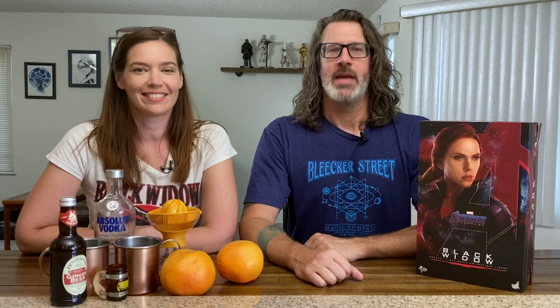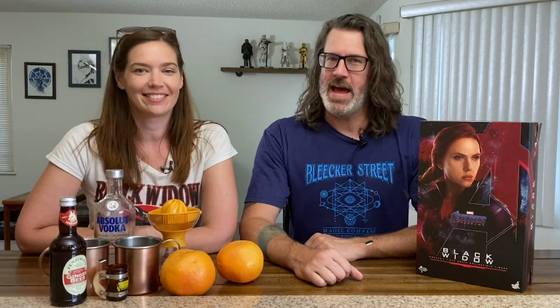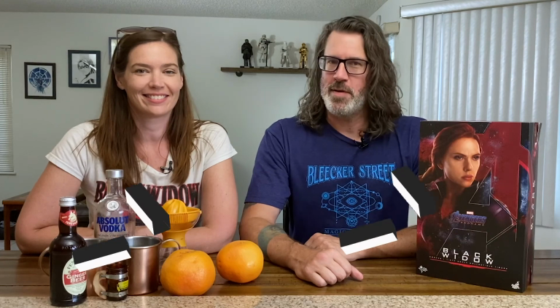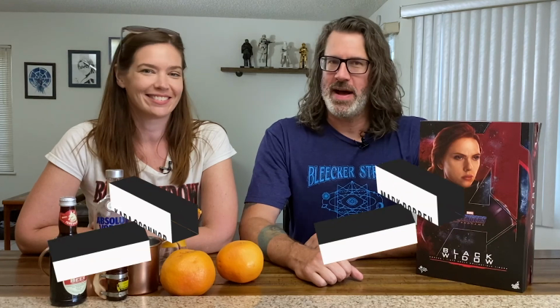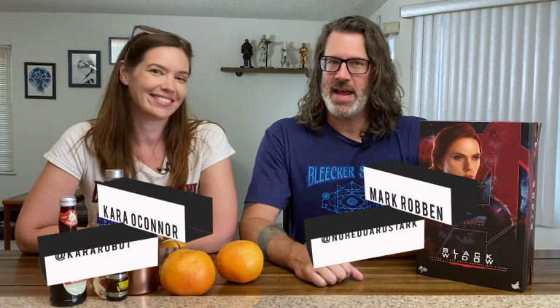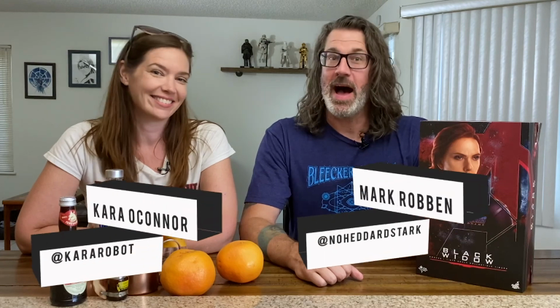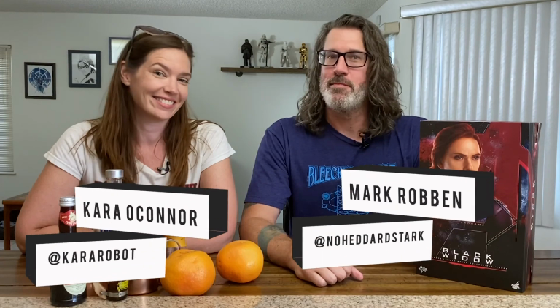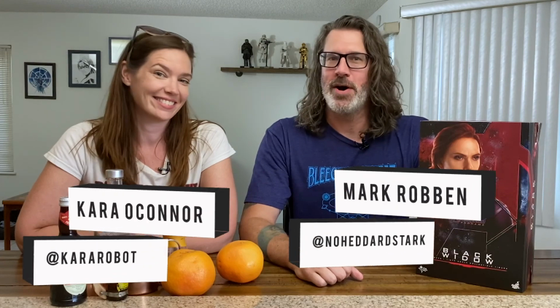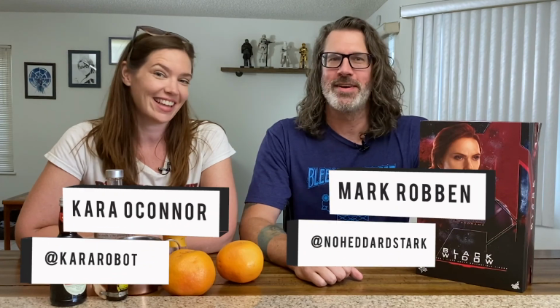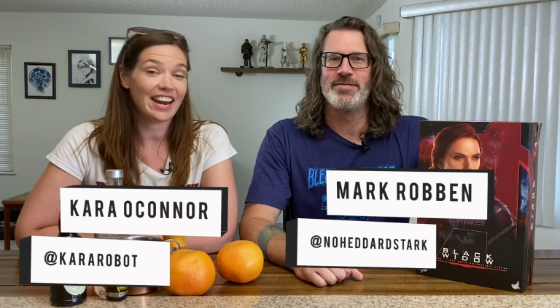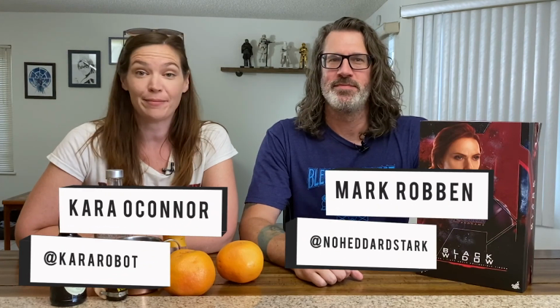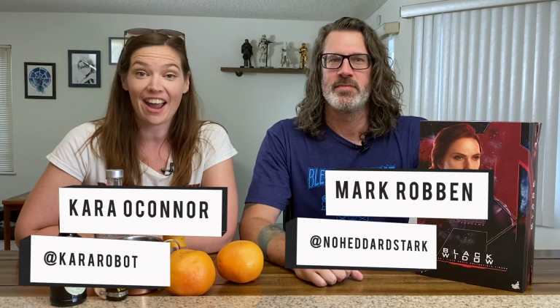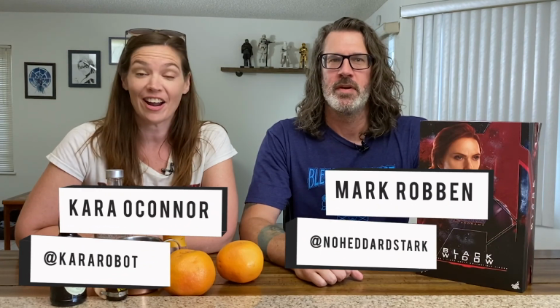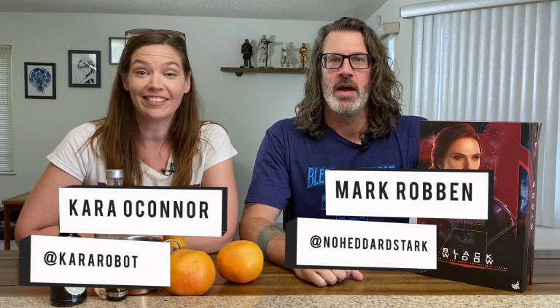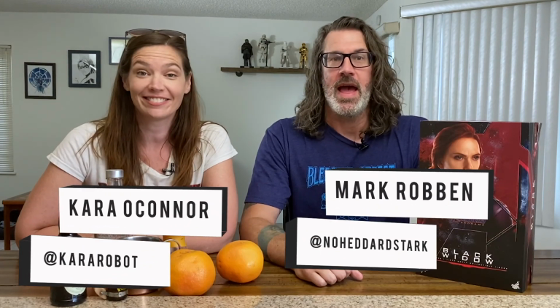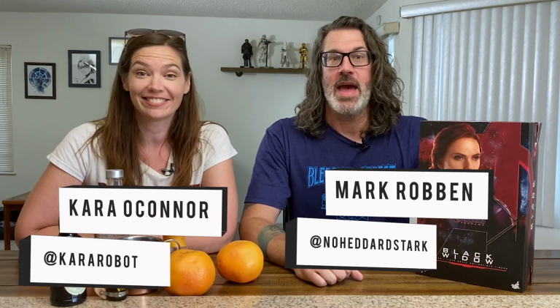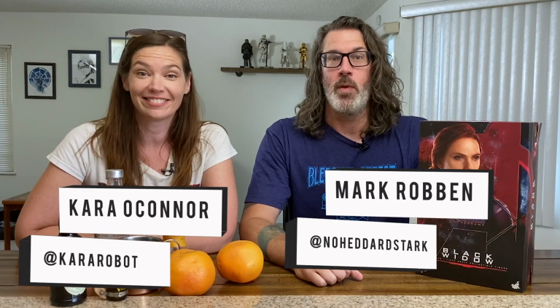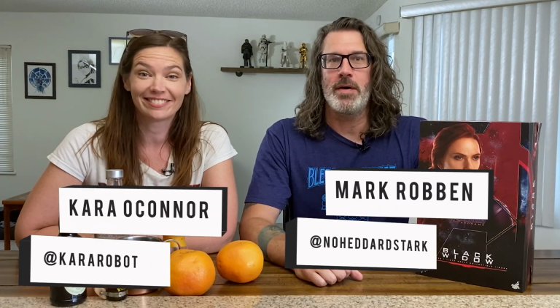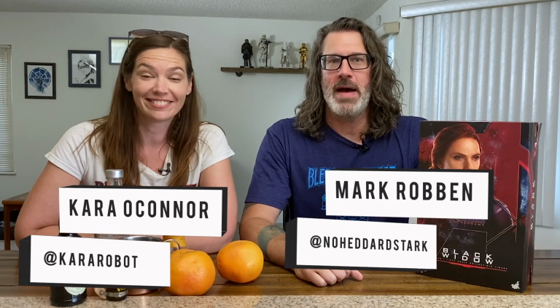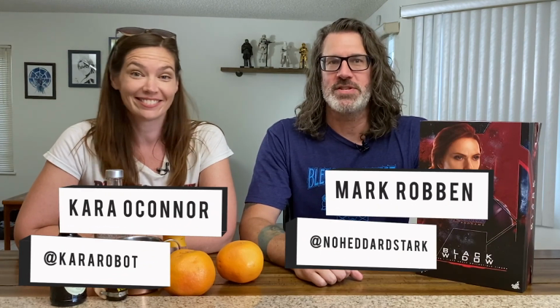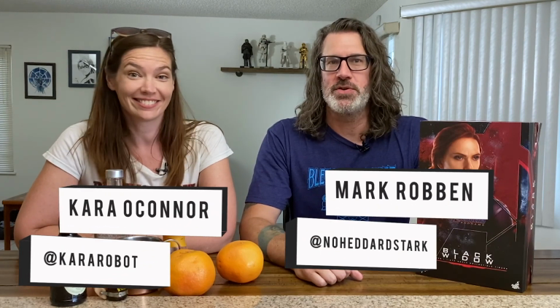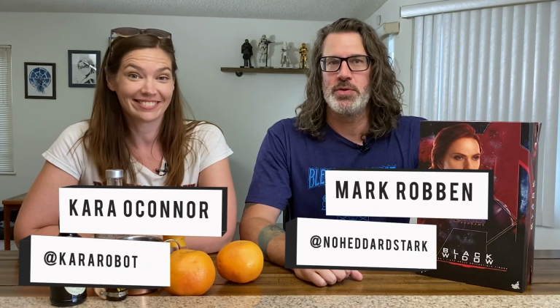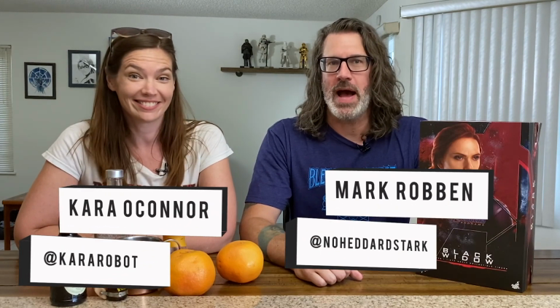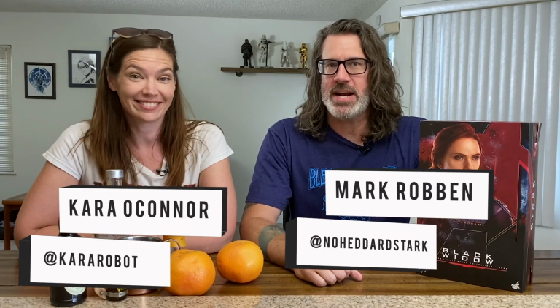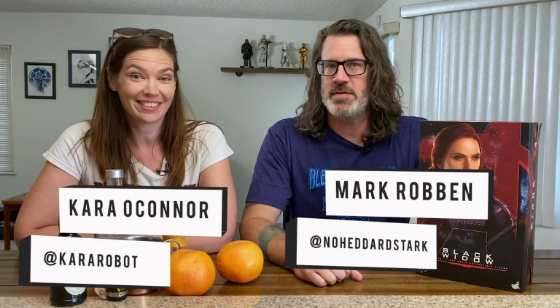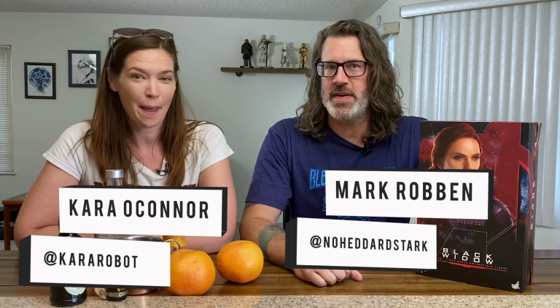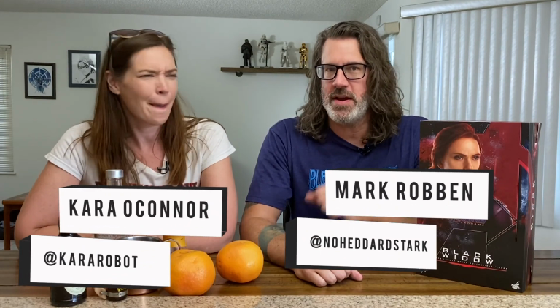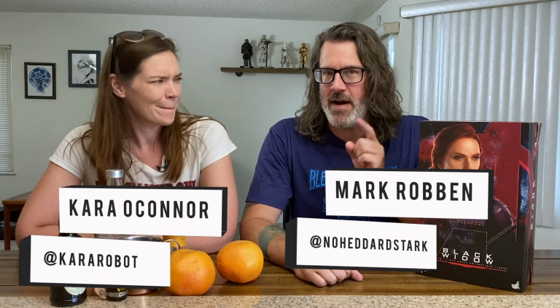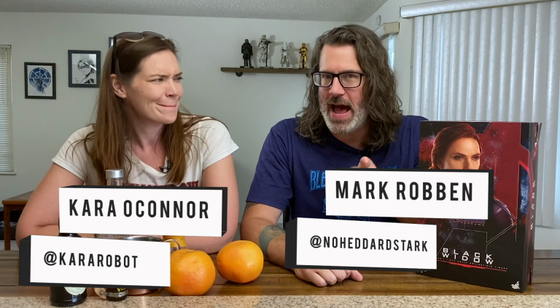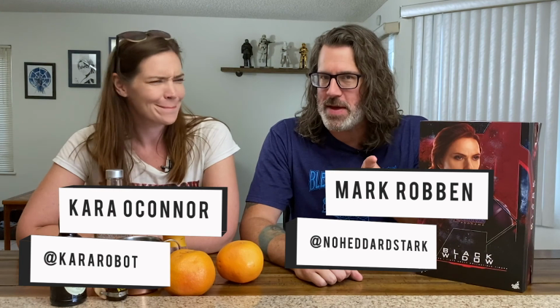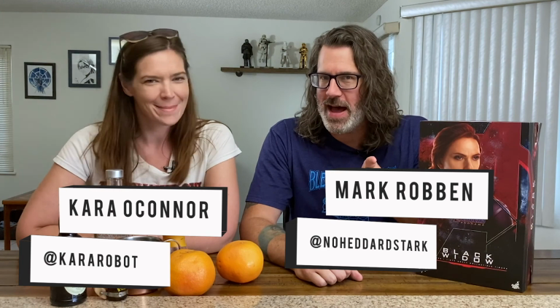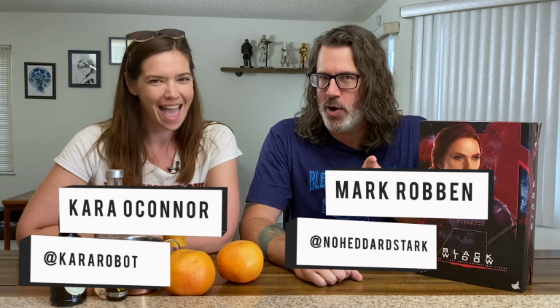Hey everybody, I'm Mark. And I'm Kara. And welcome back to Action Figure Happy Hour.